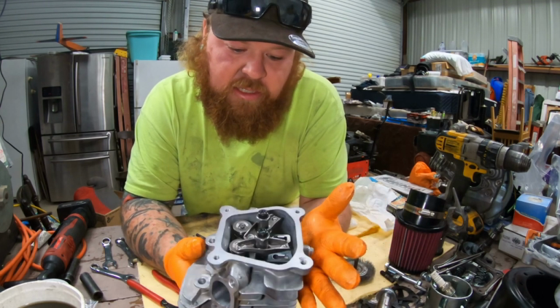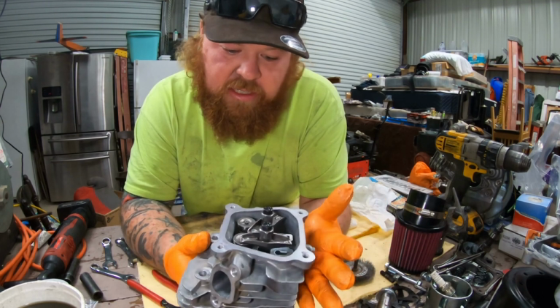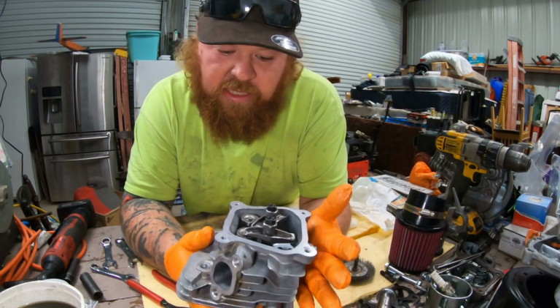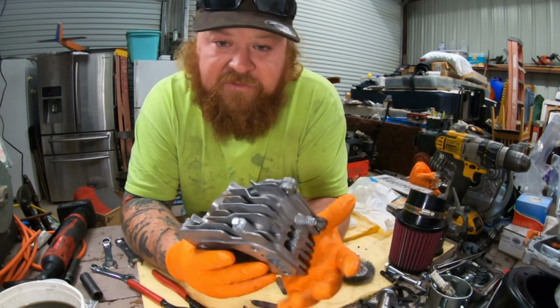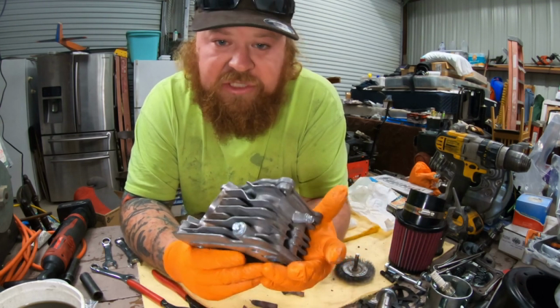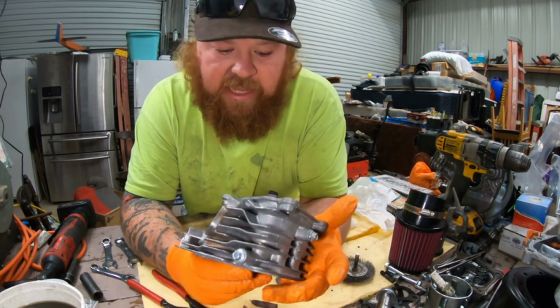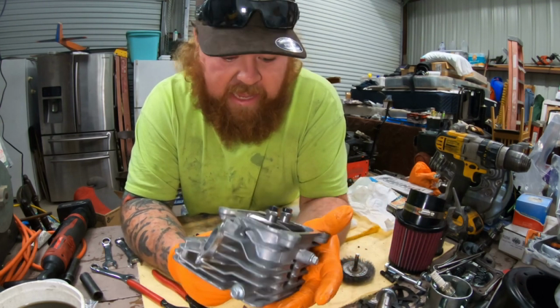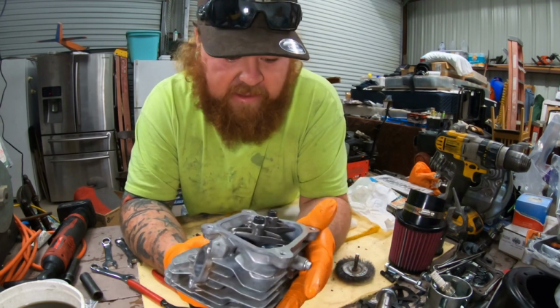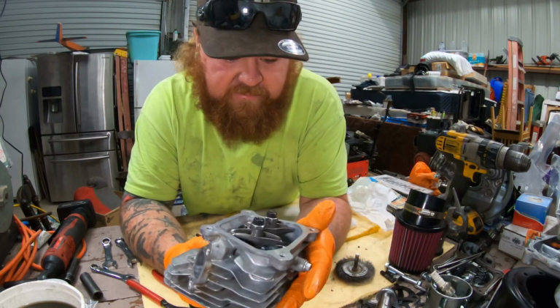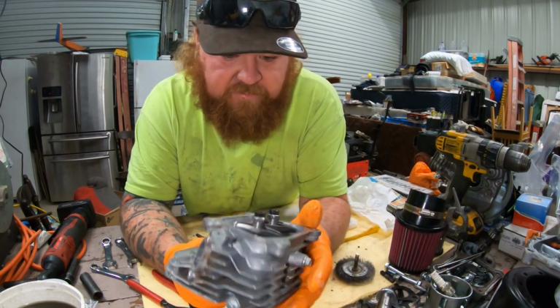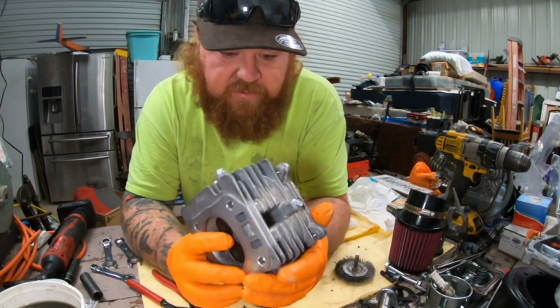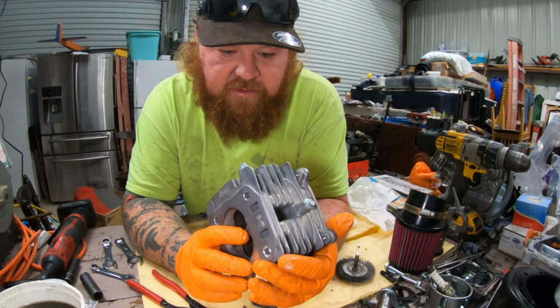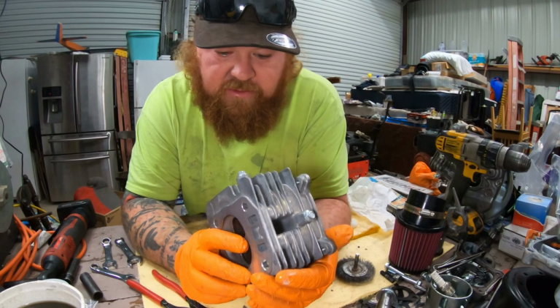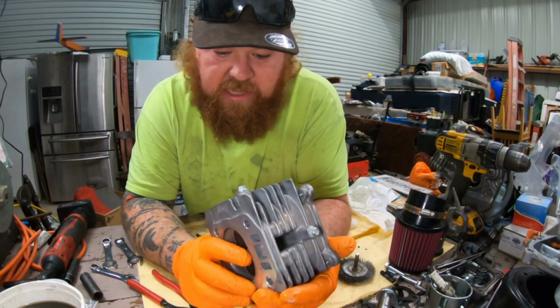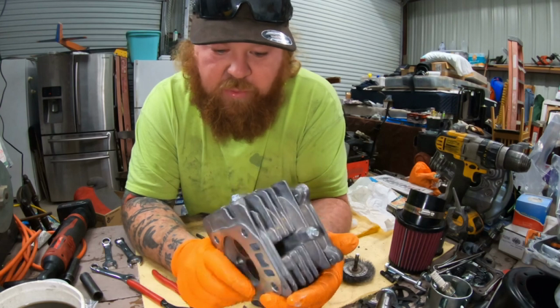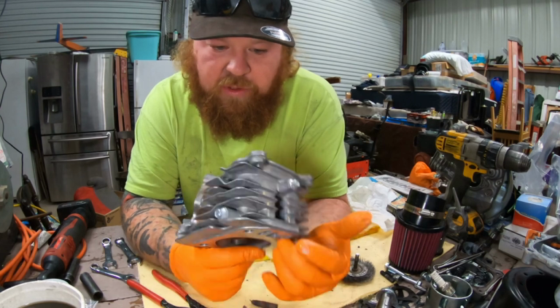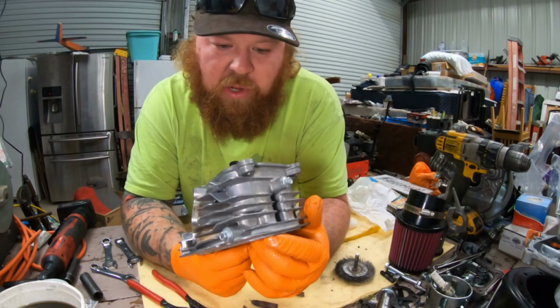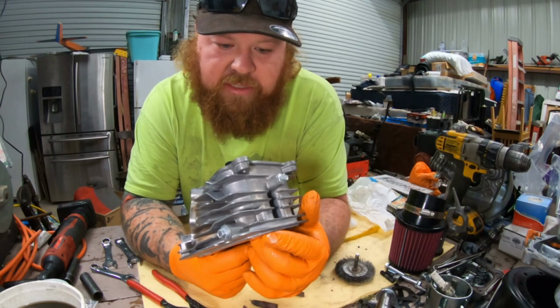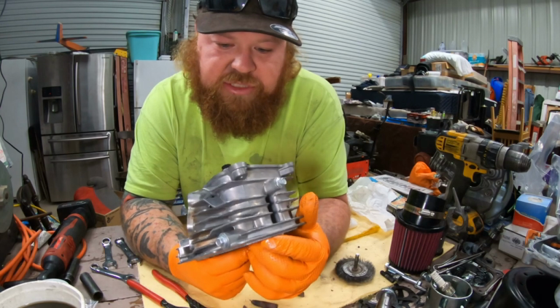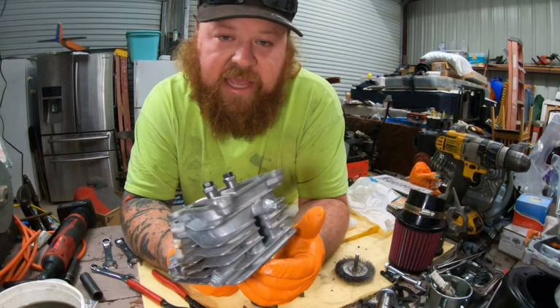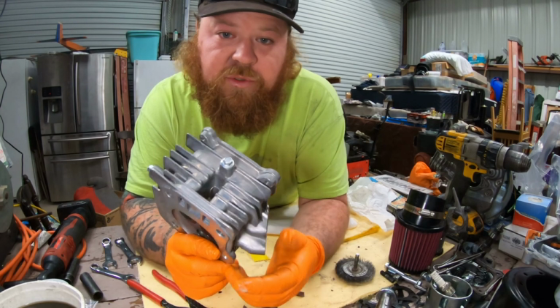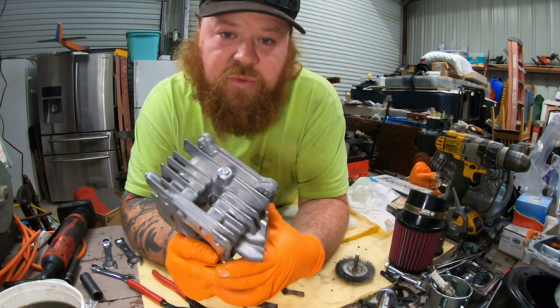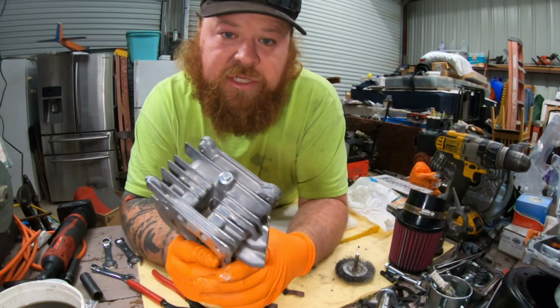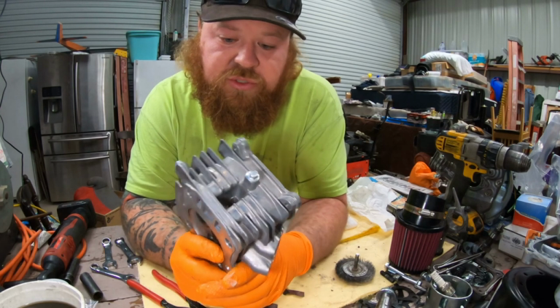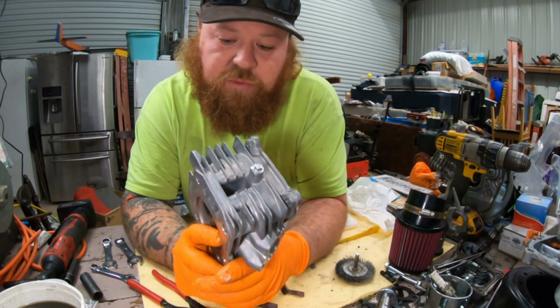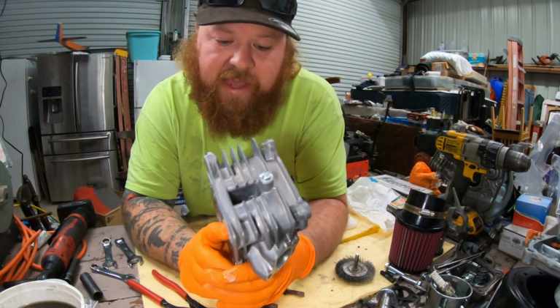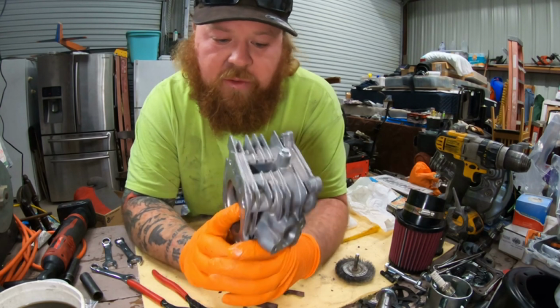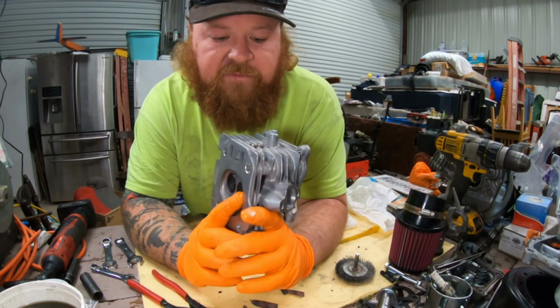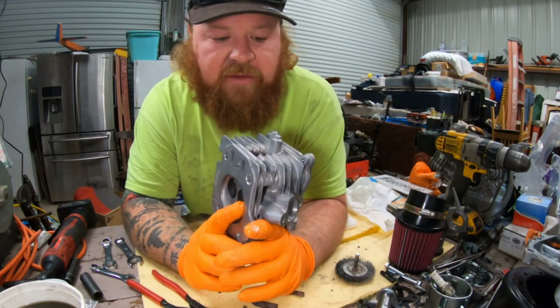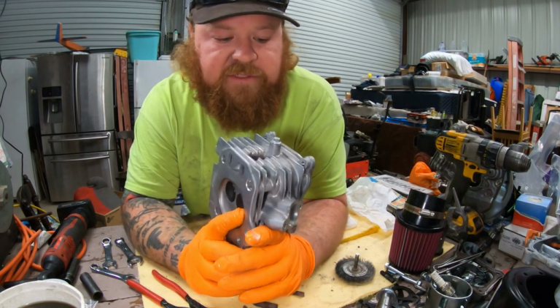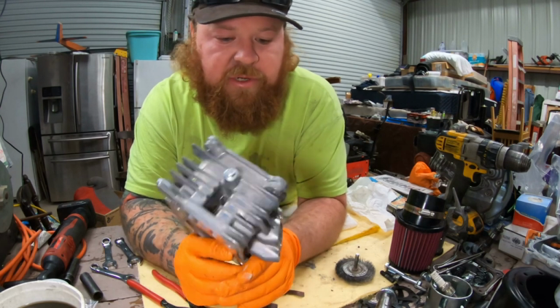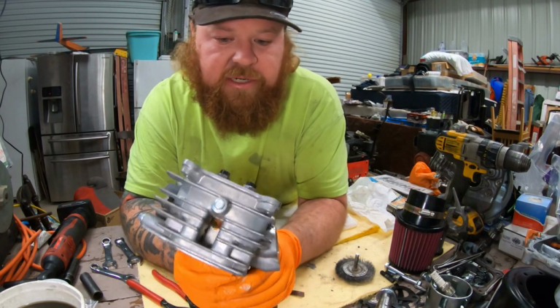And then you officially have a port and polished head with 22 pound valve springs.